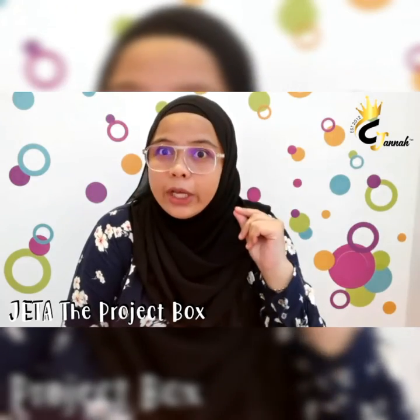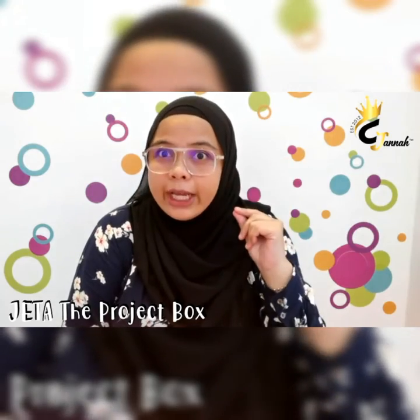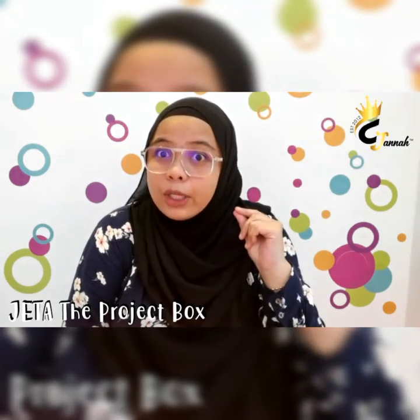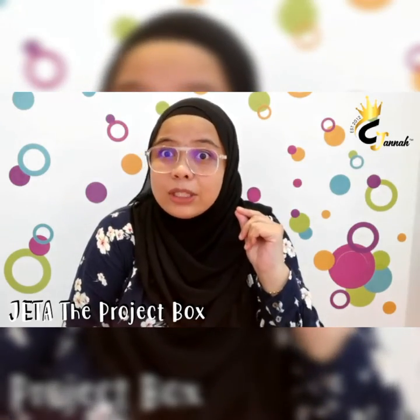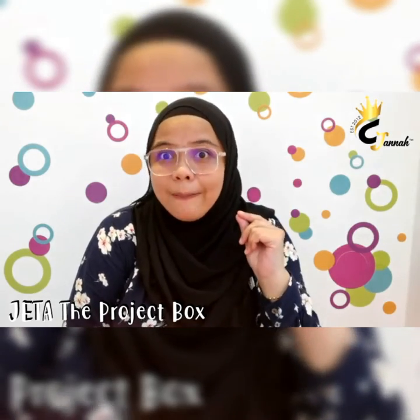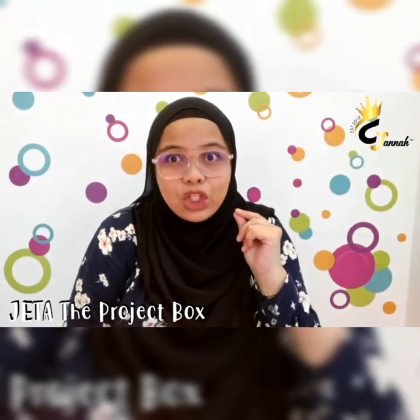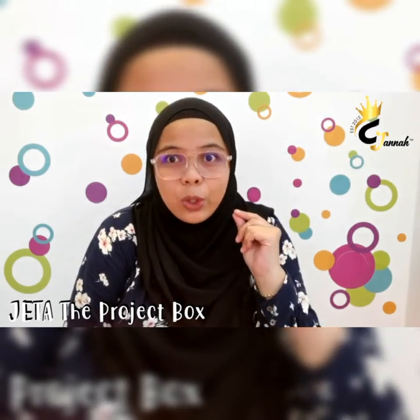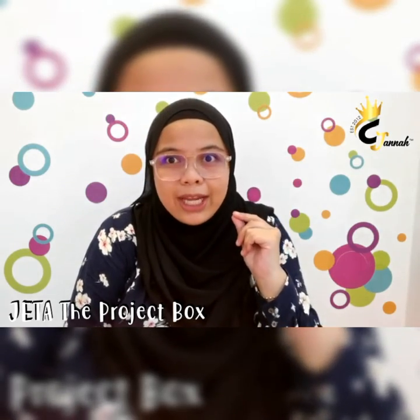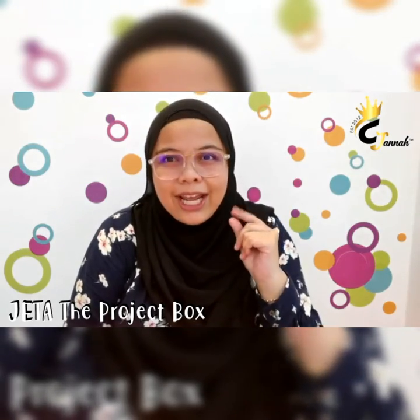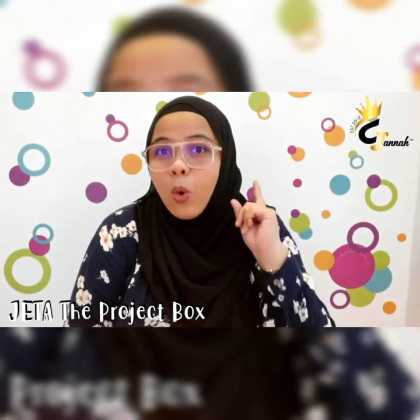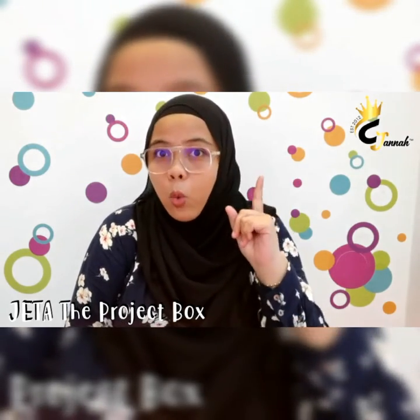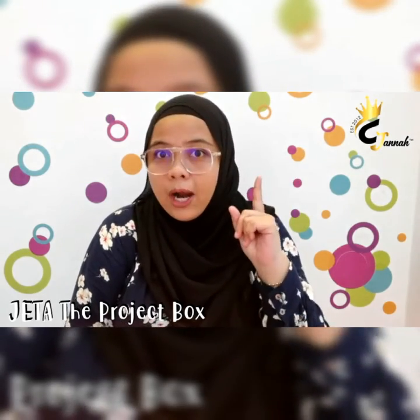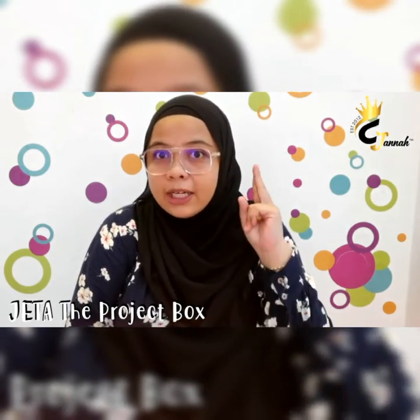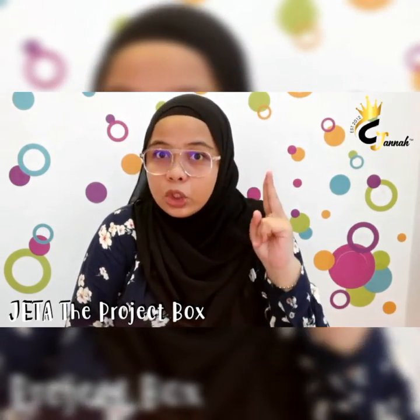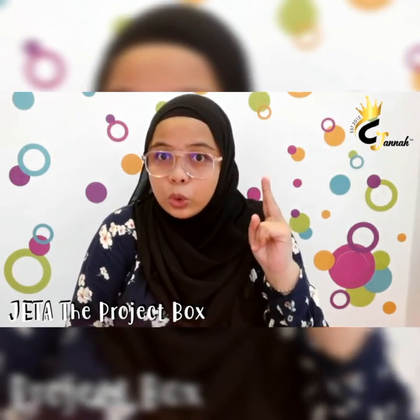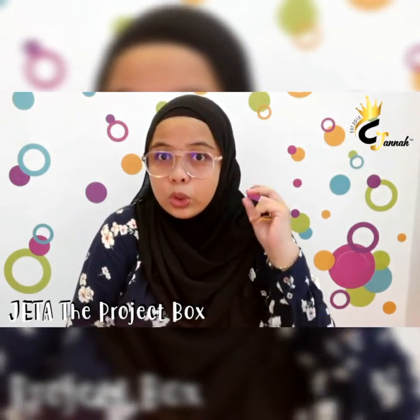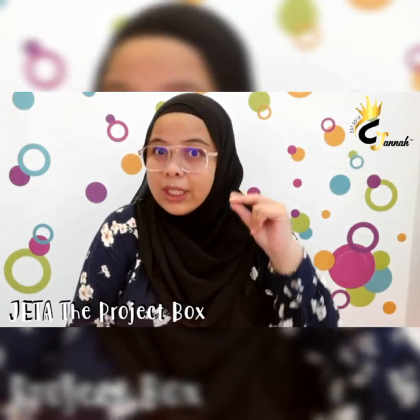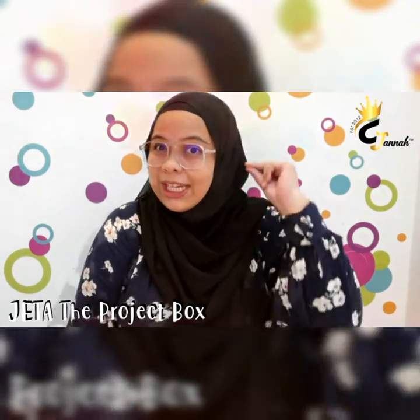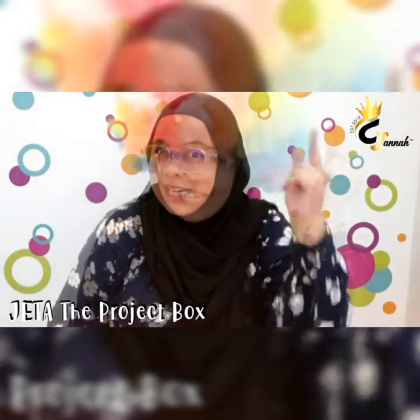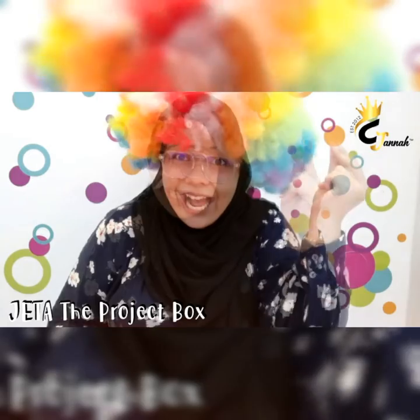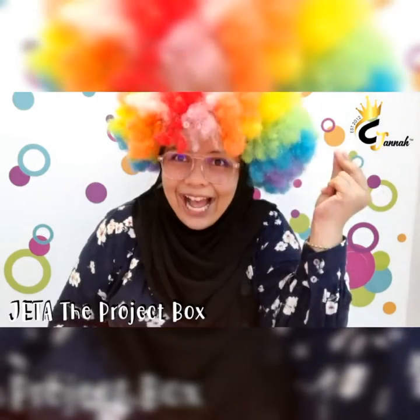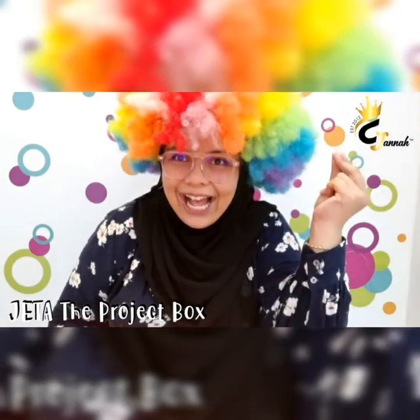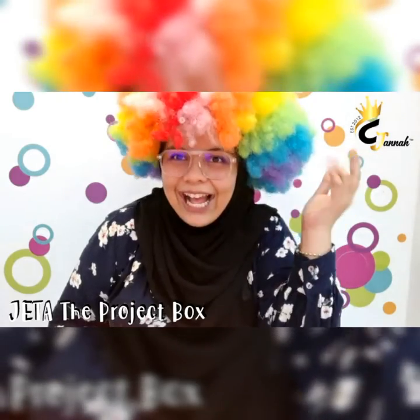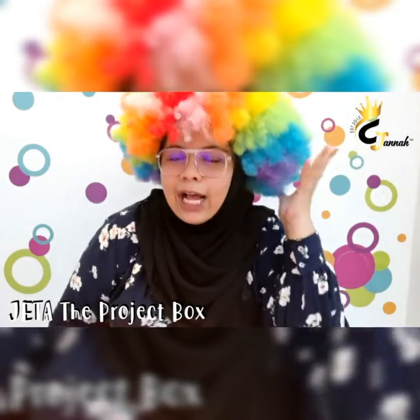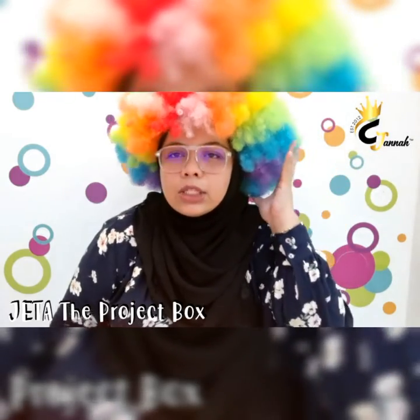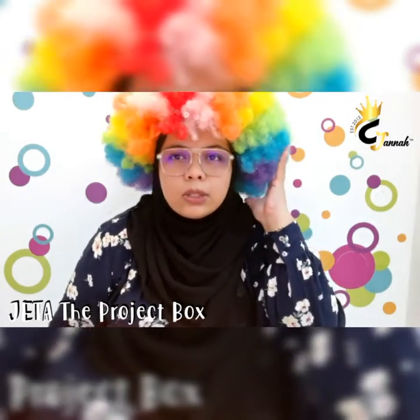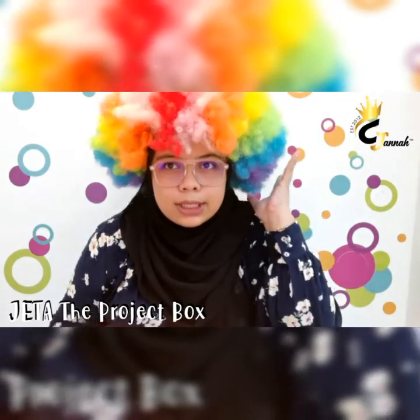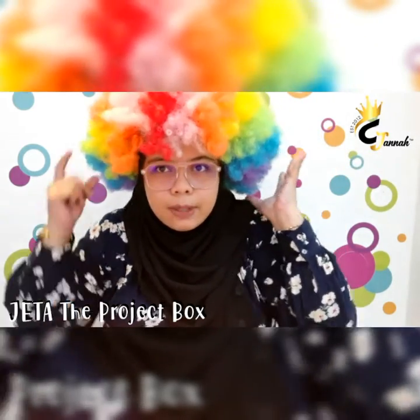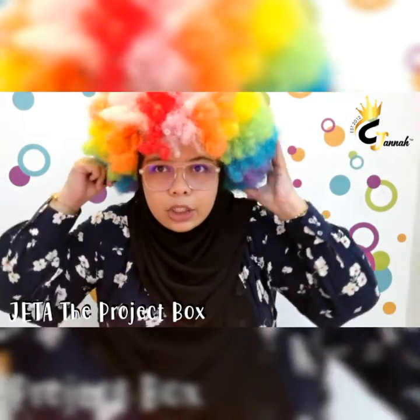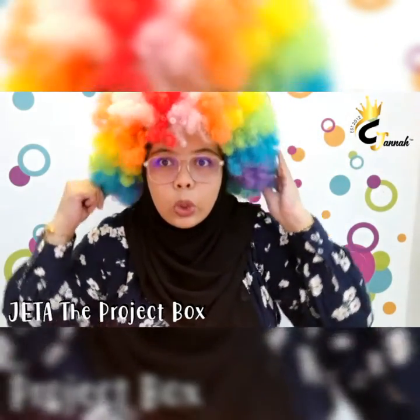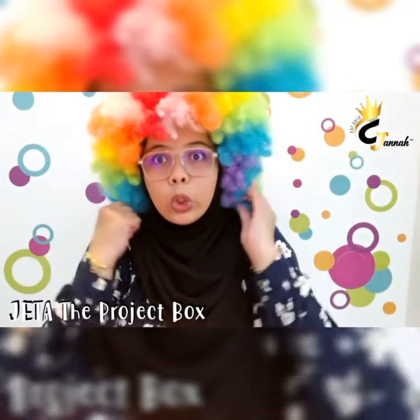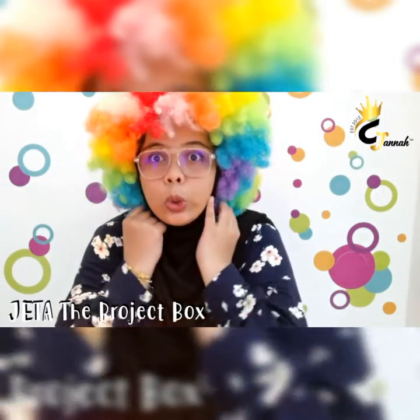Okay, we do some magic, okay? One, two, three! Hi! So this is my new look.